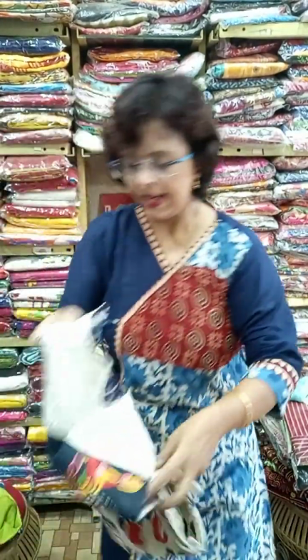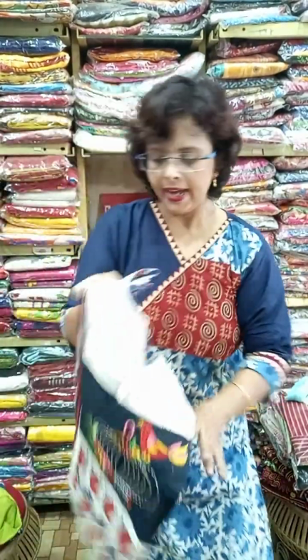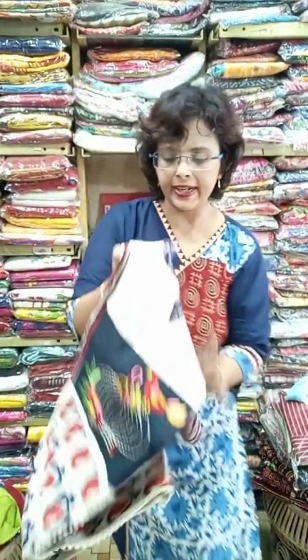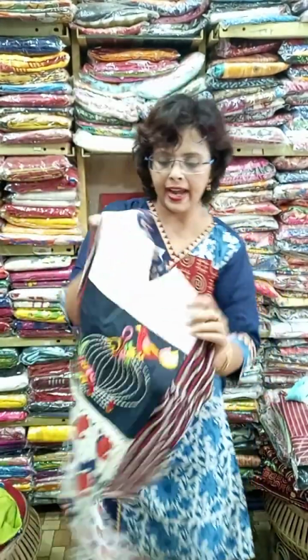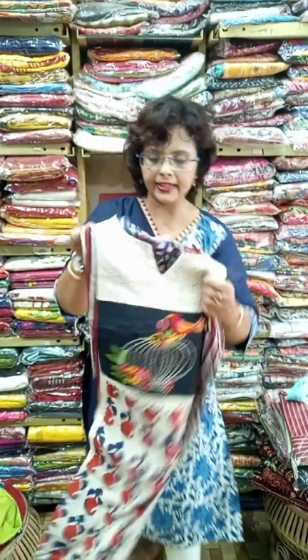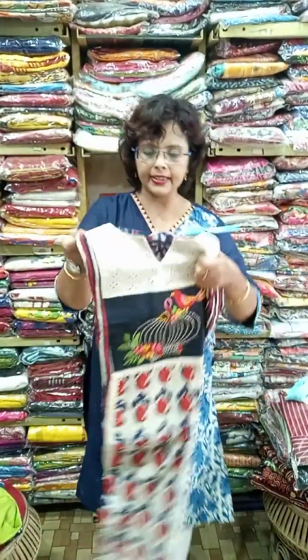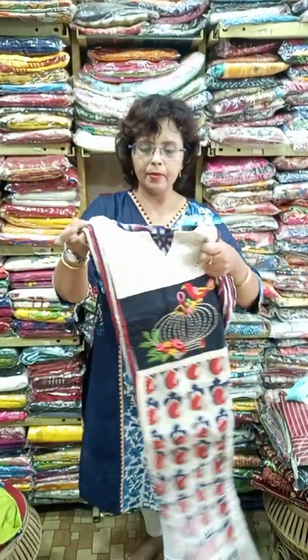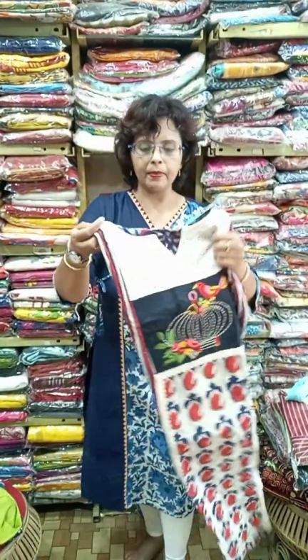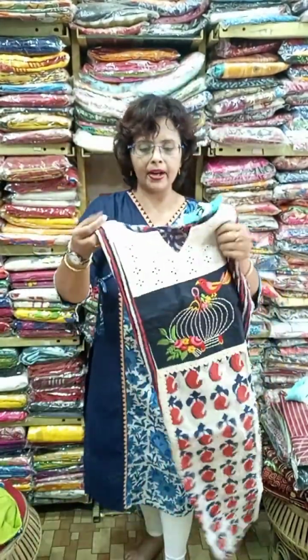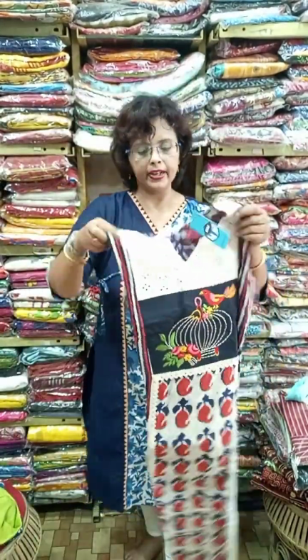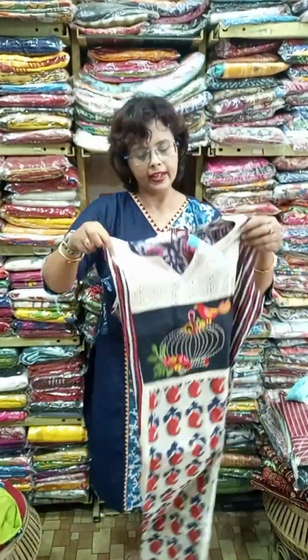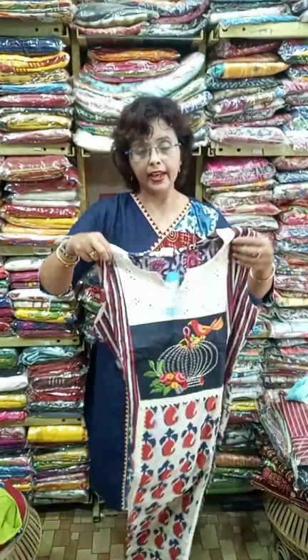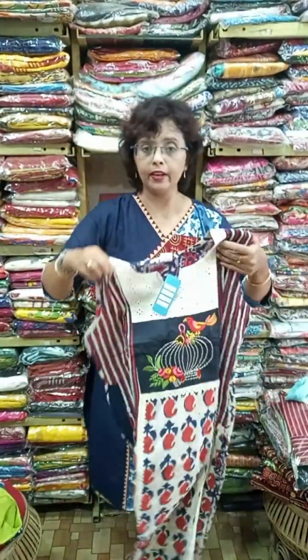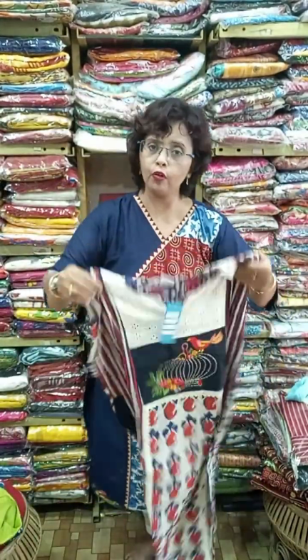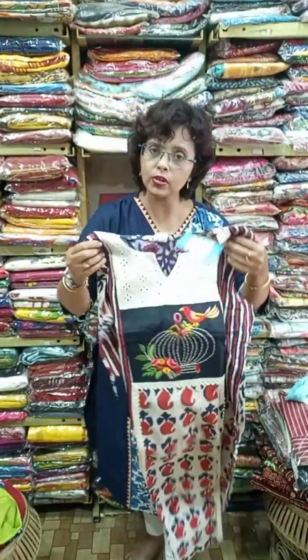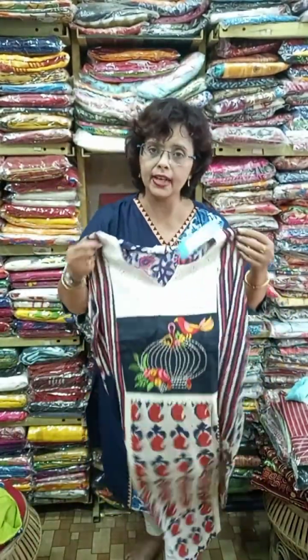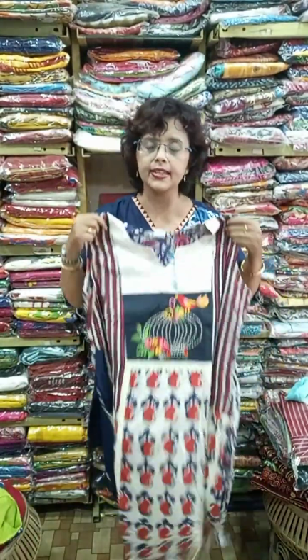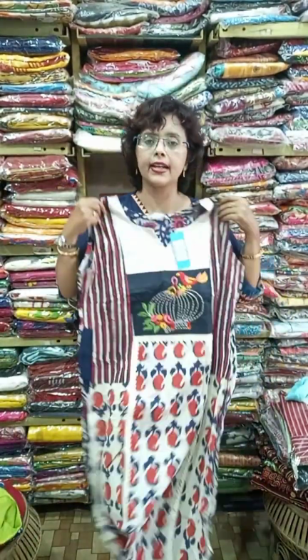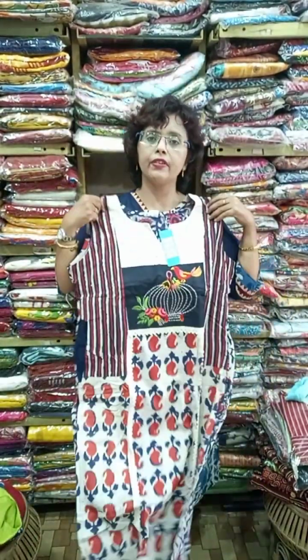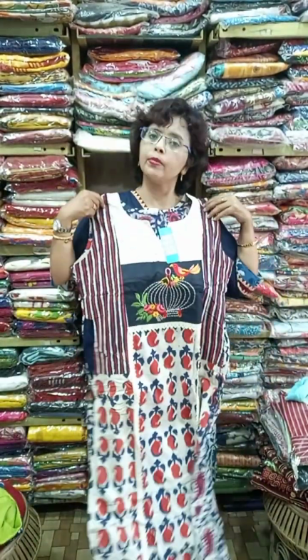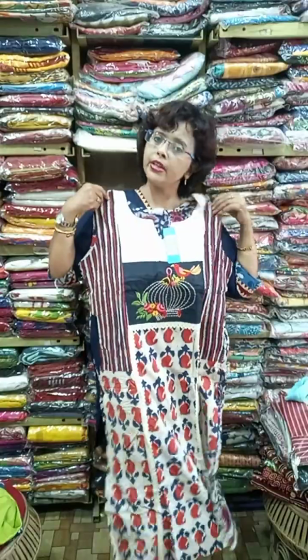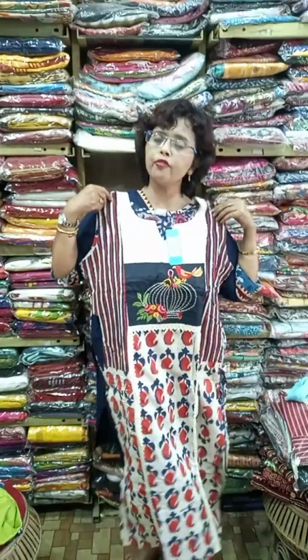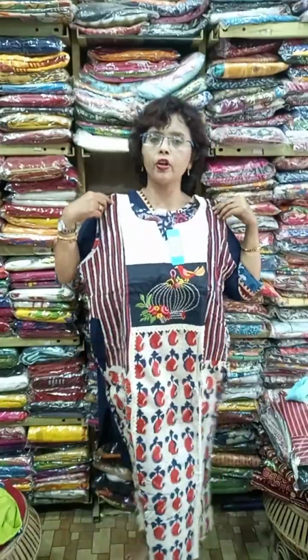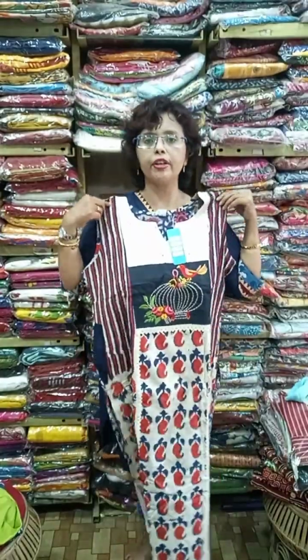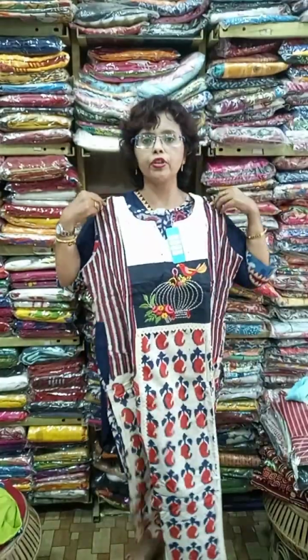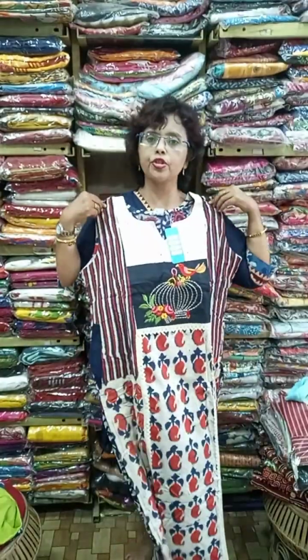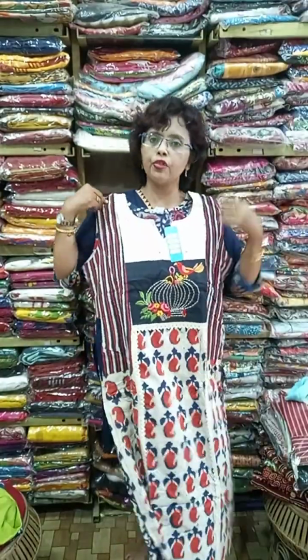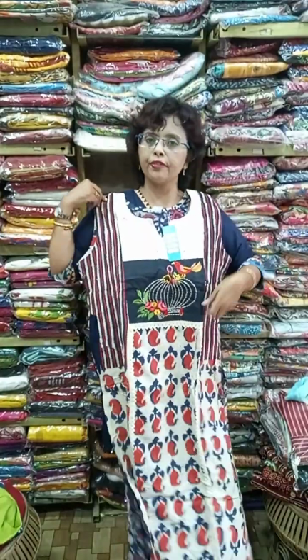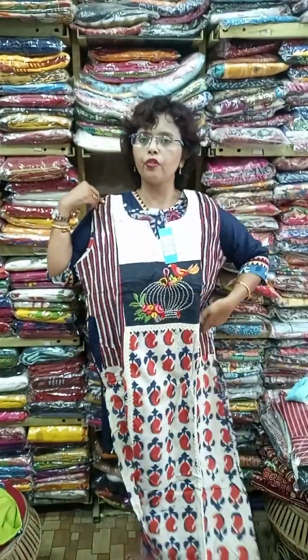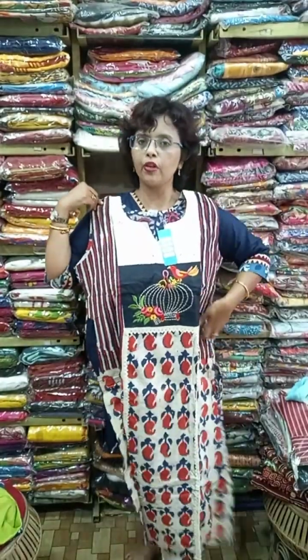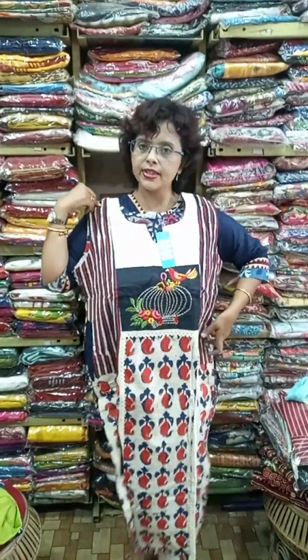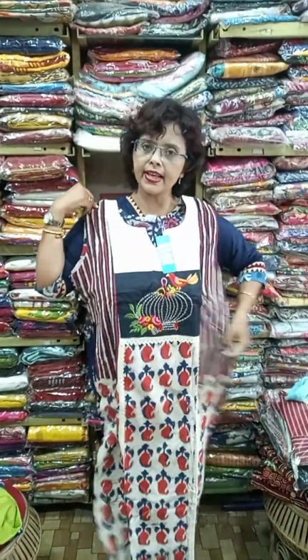Another MM branded piece — again four sizes available: 40, 42, 44, and 46.